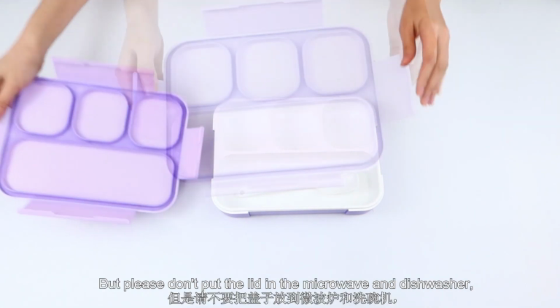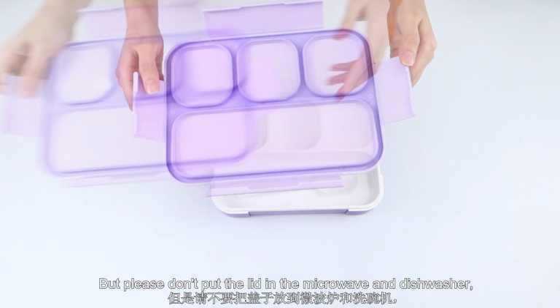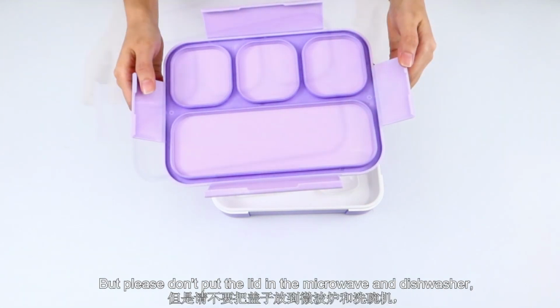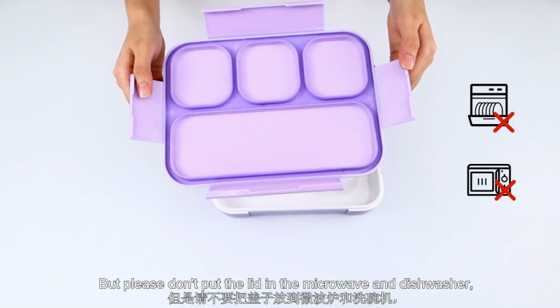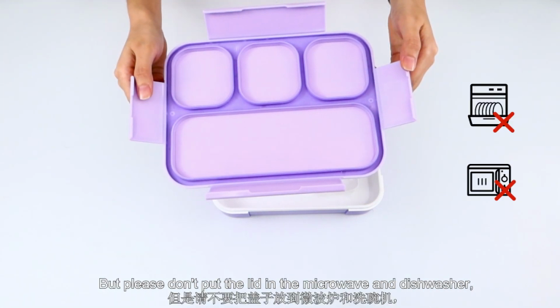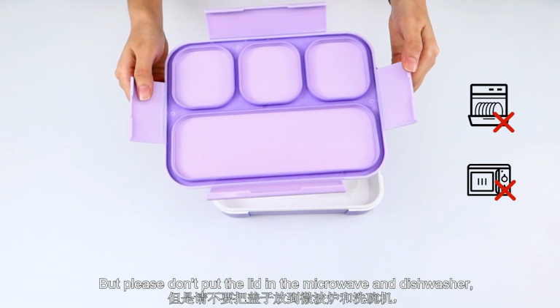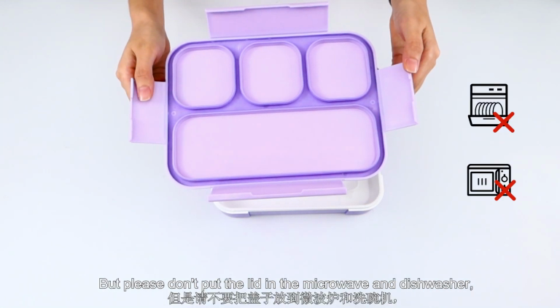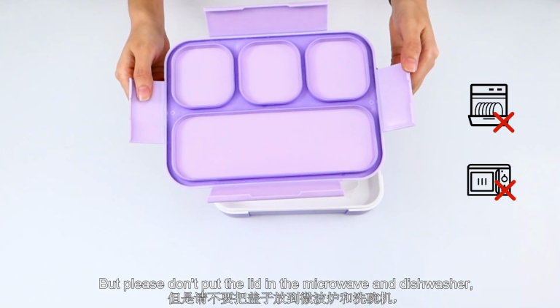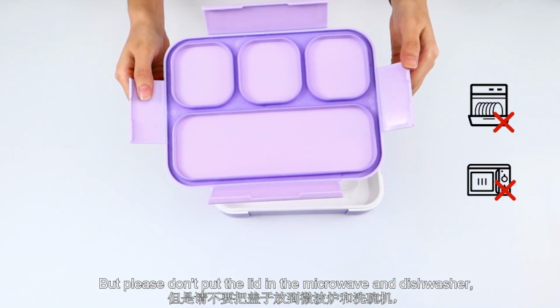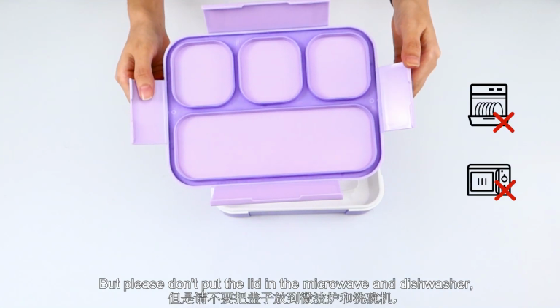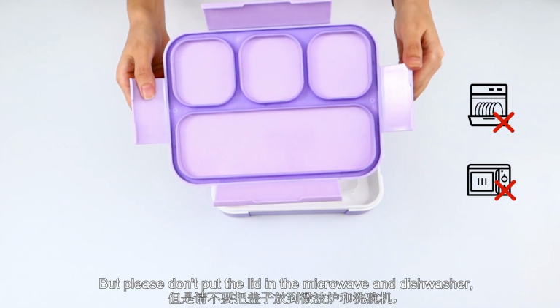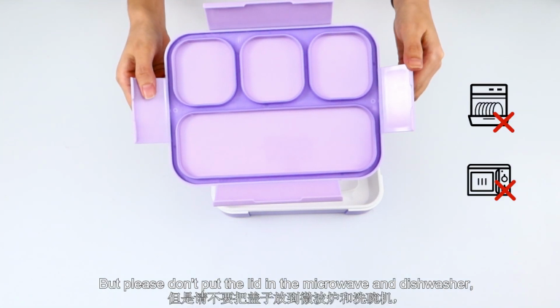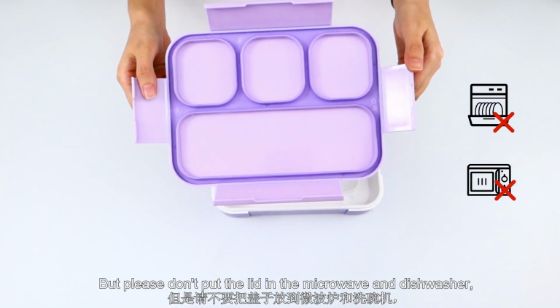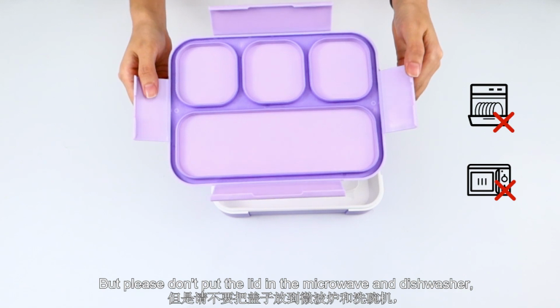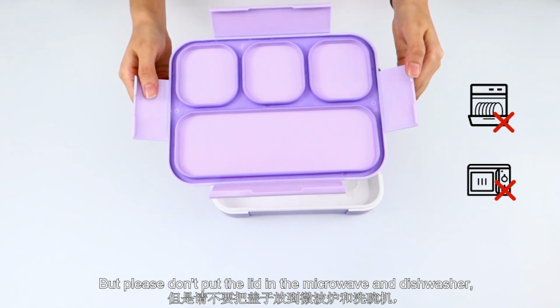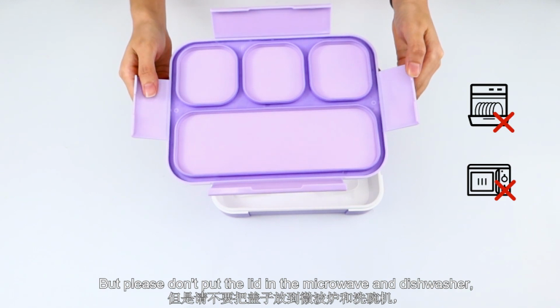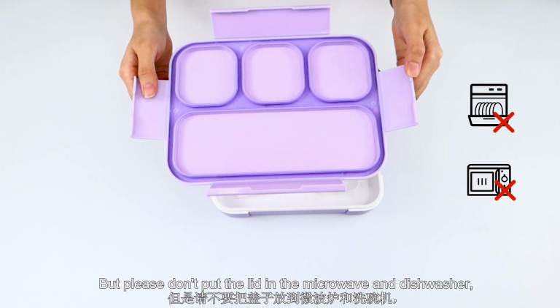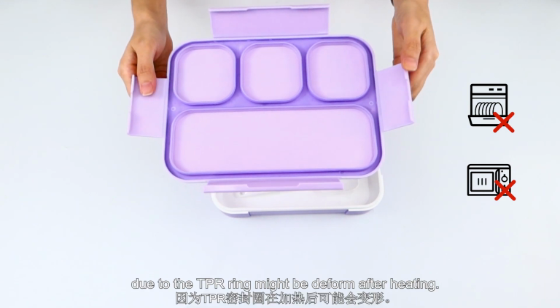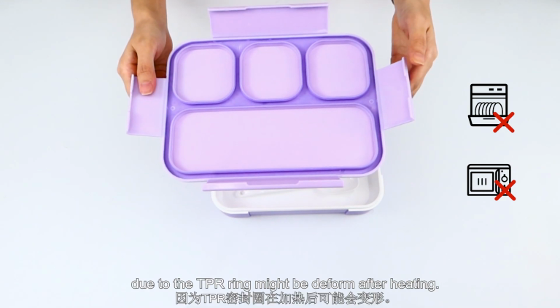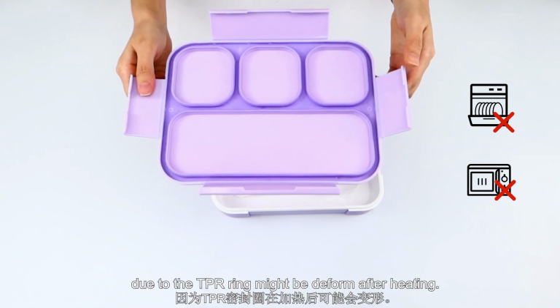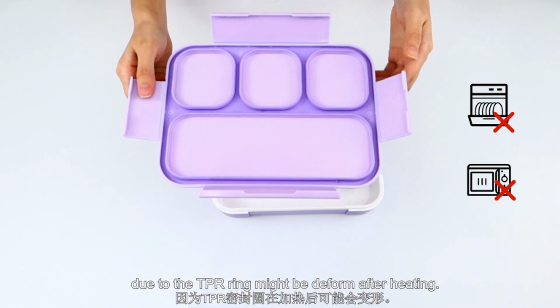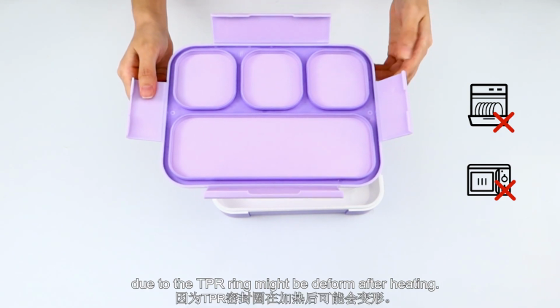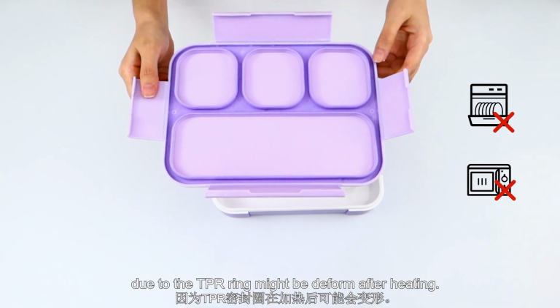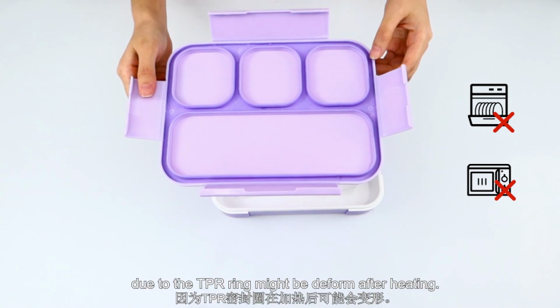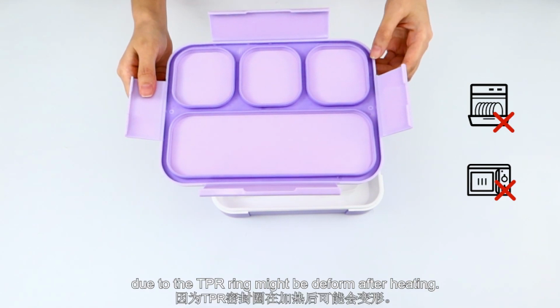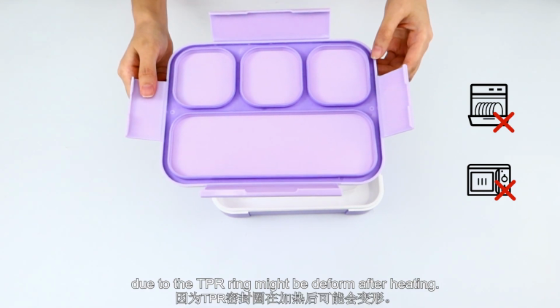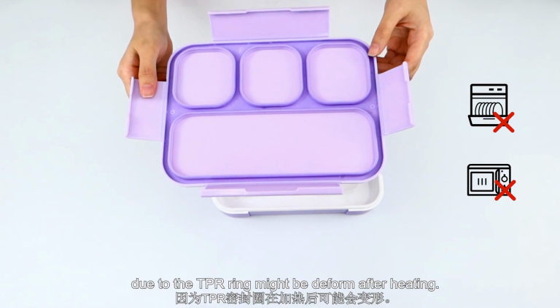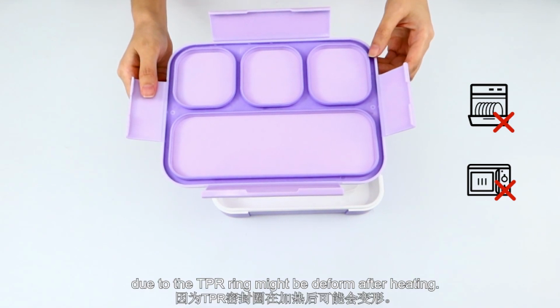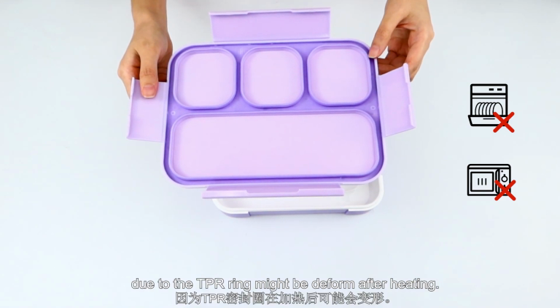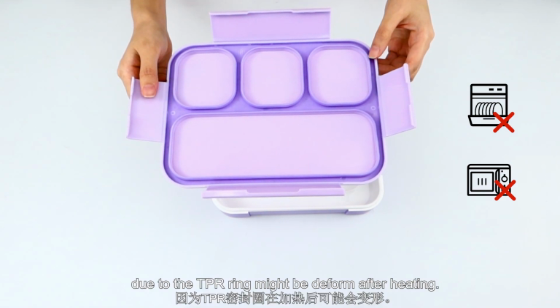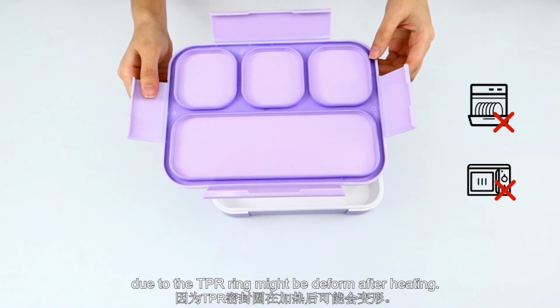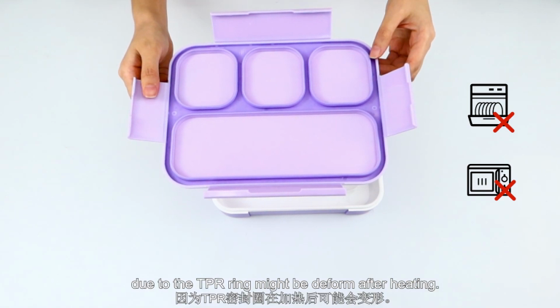Please don't put the lid in the microwave or dishwasher, as the TPR ring might be deformed after heating.